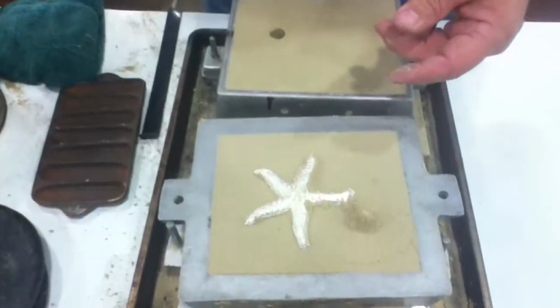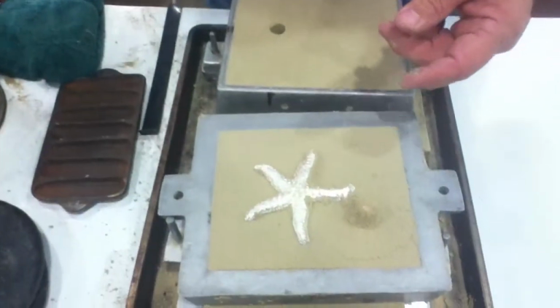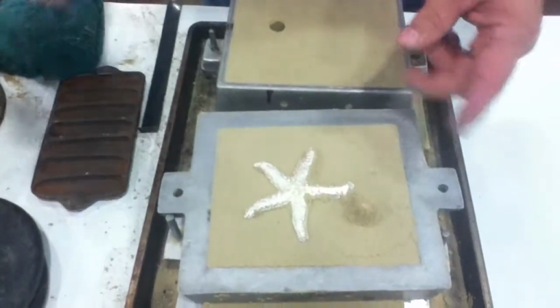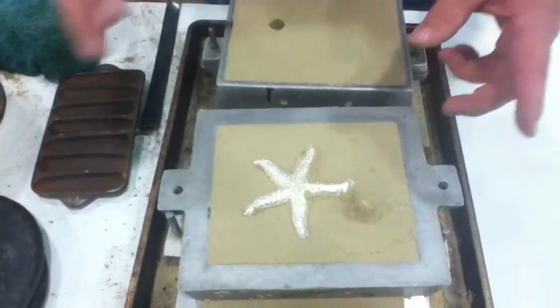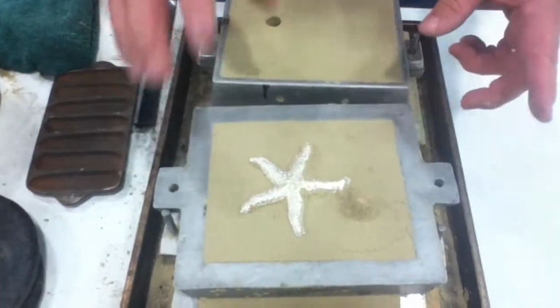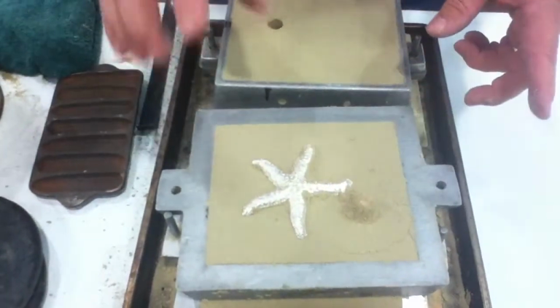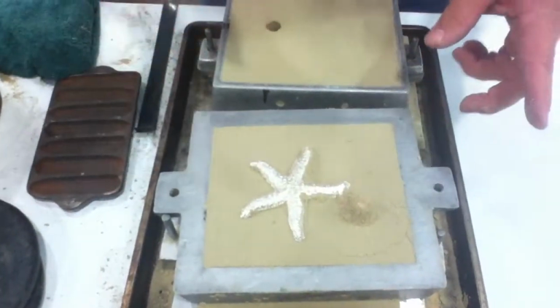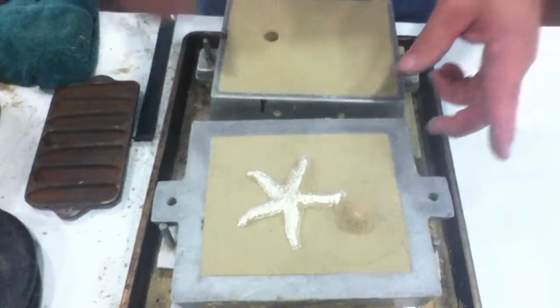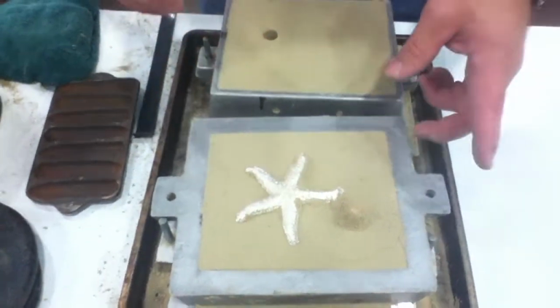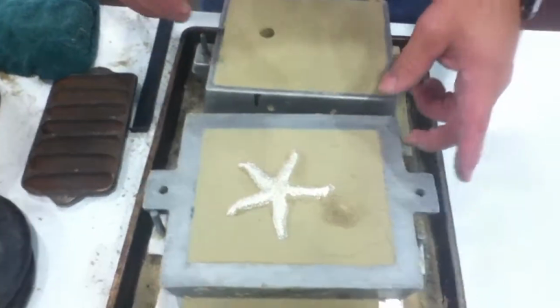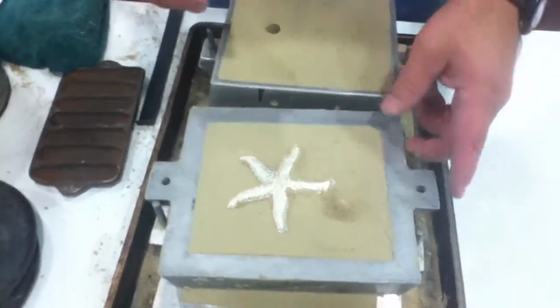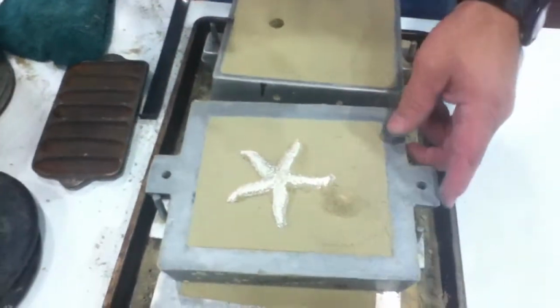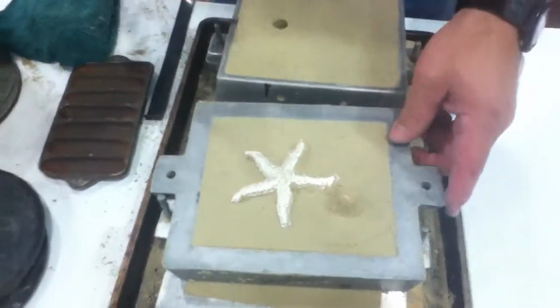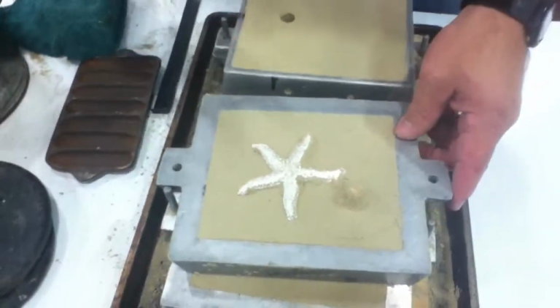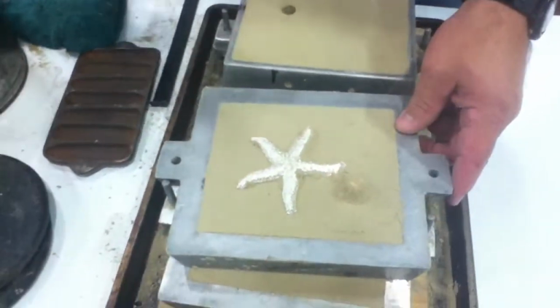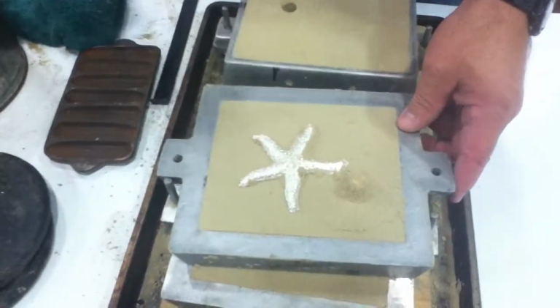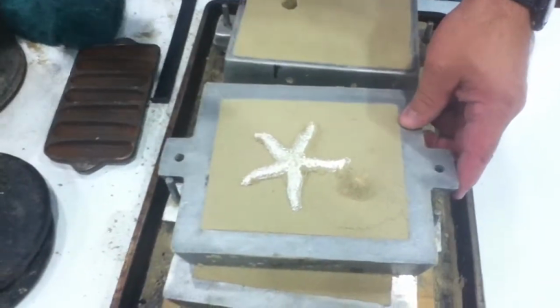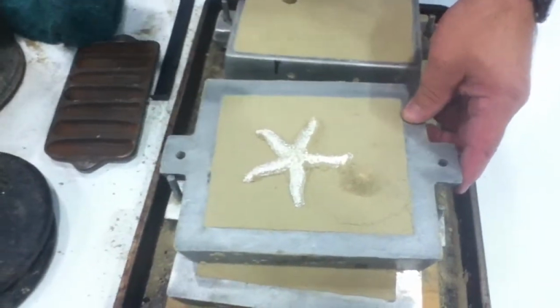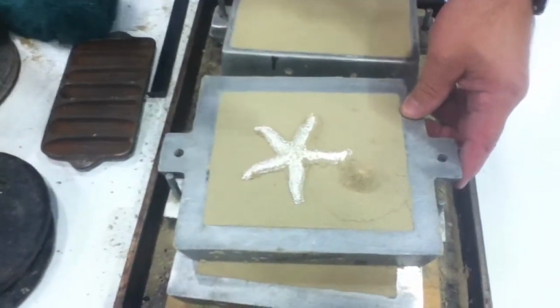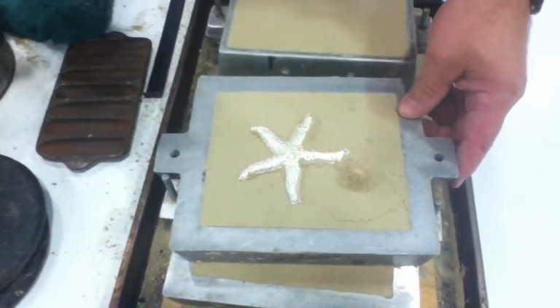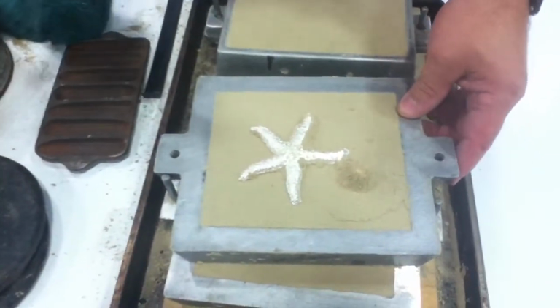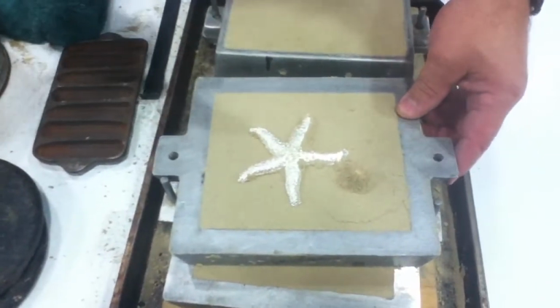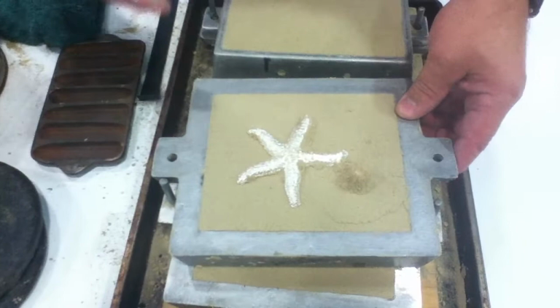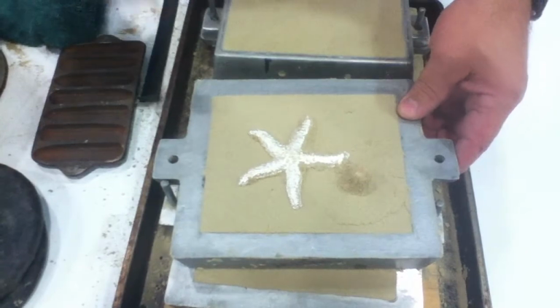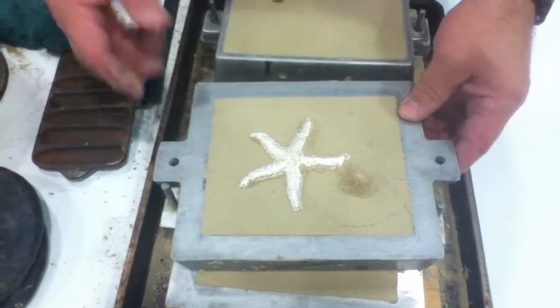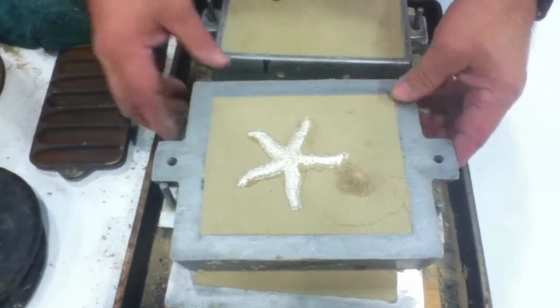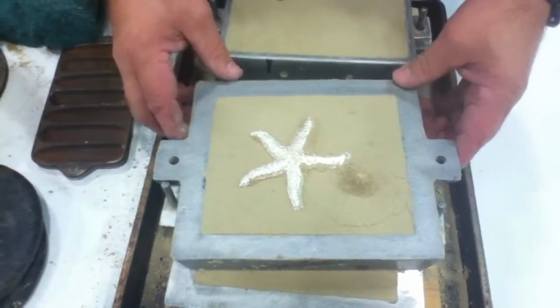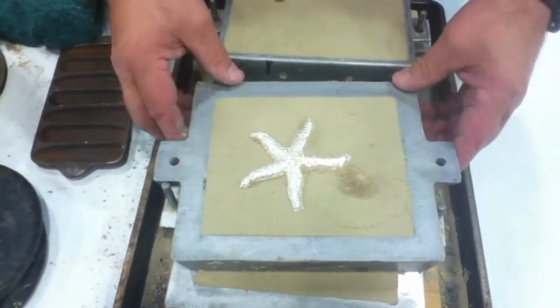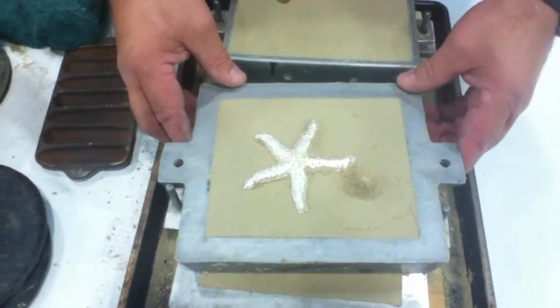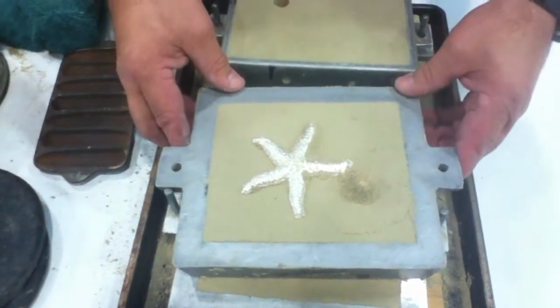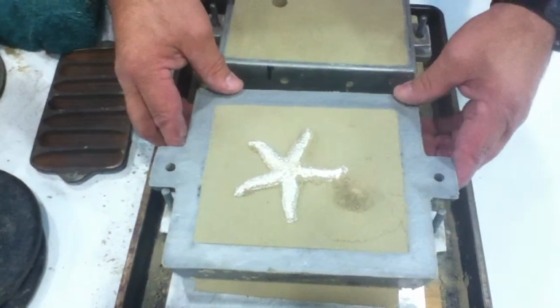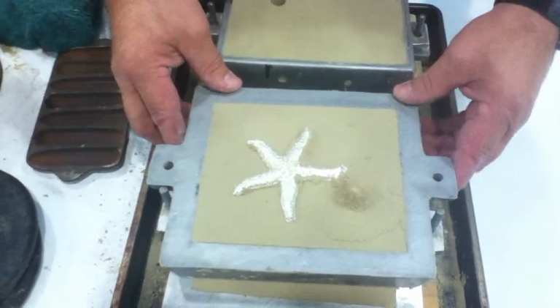Metal casting is the fastest way to go from an idea to a finished part using metal. There's no way that's faster.